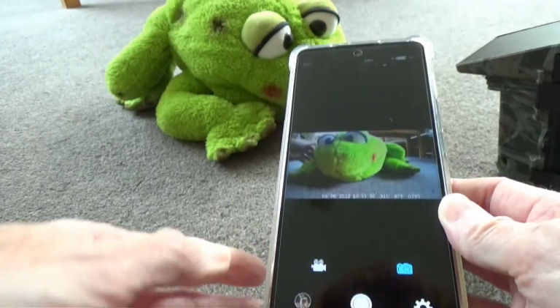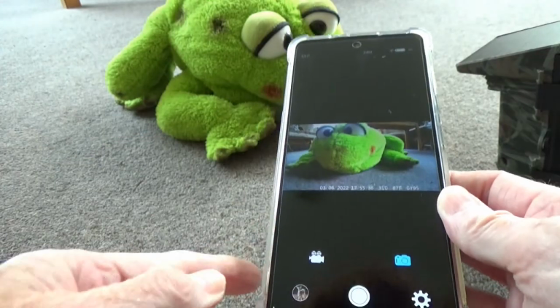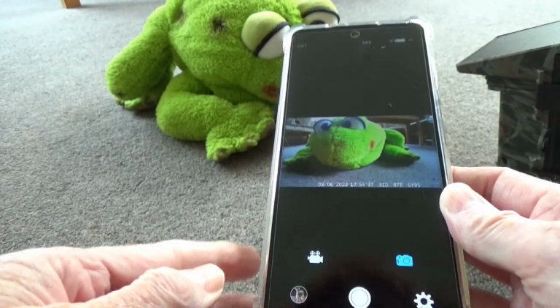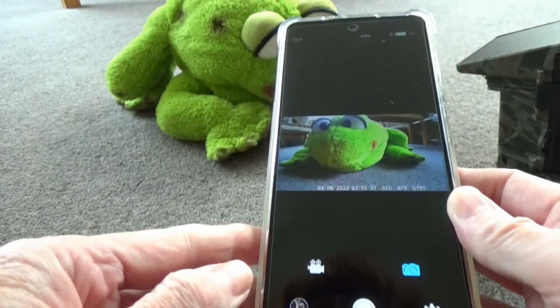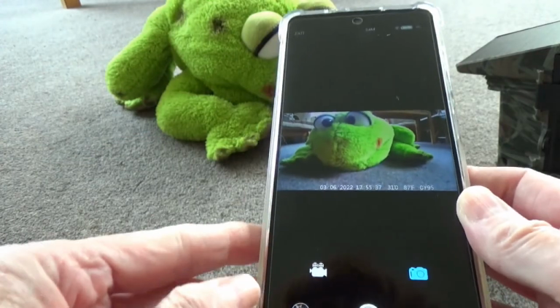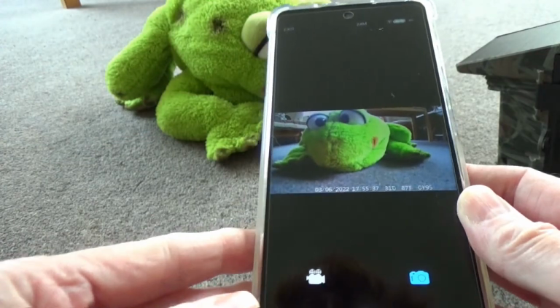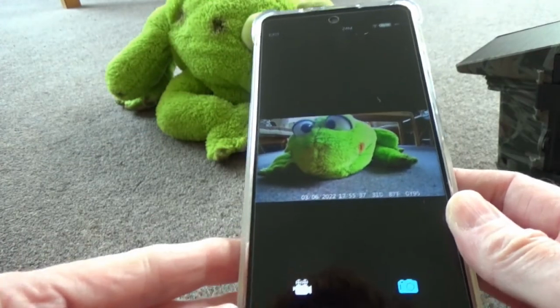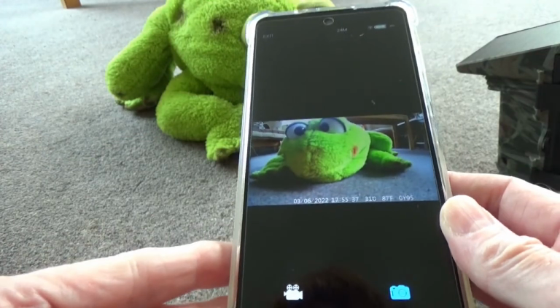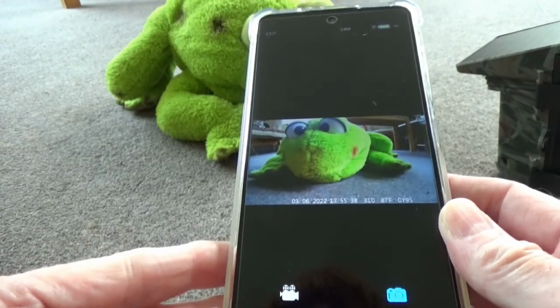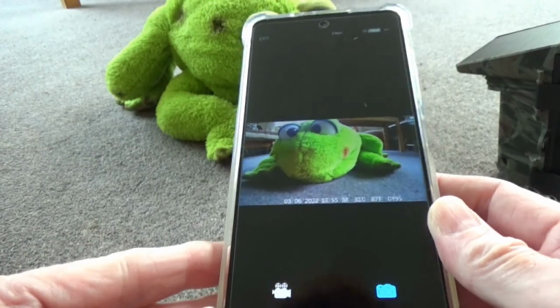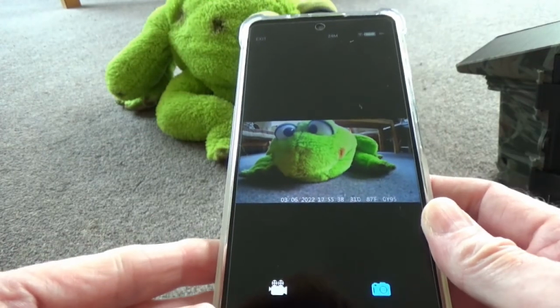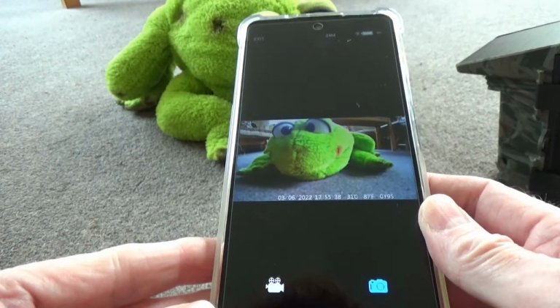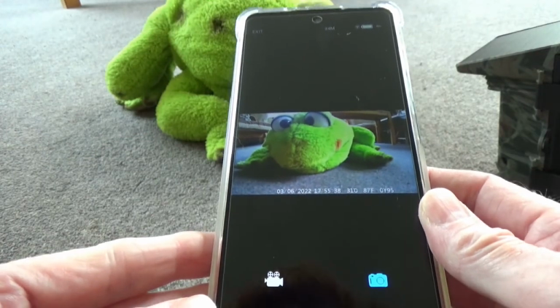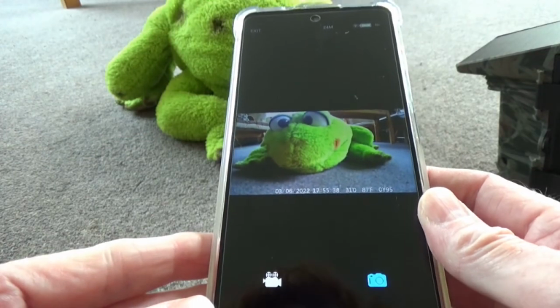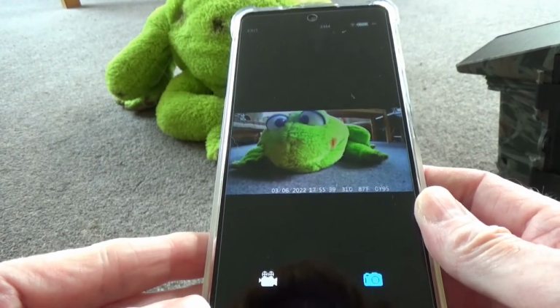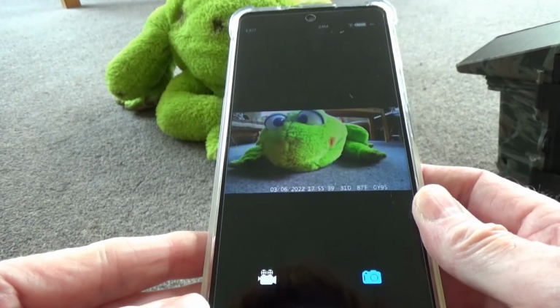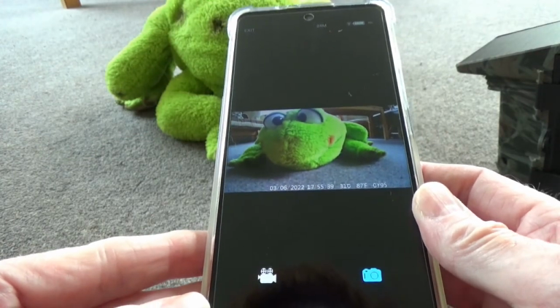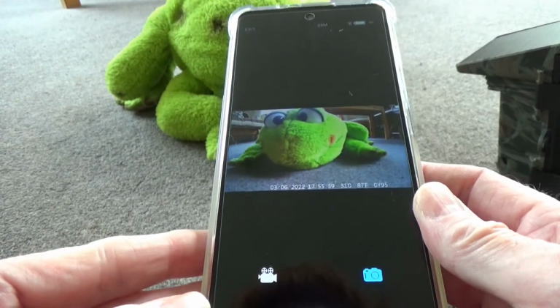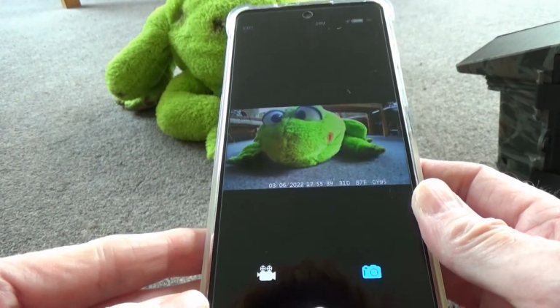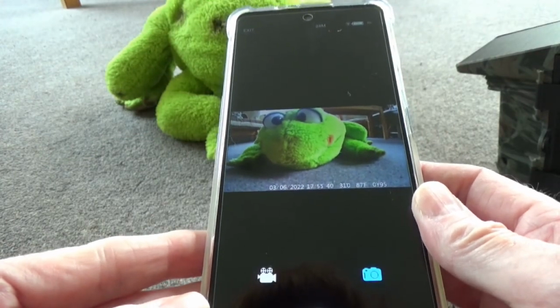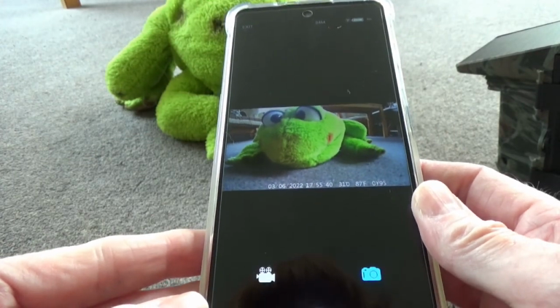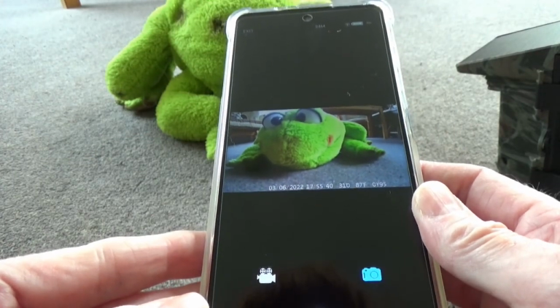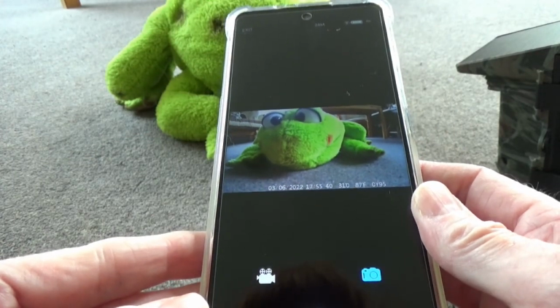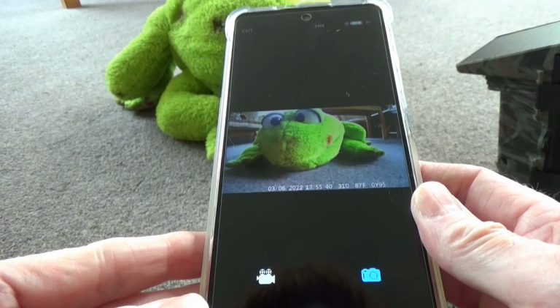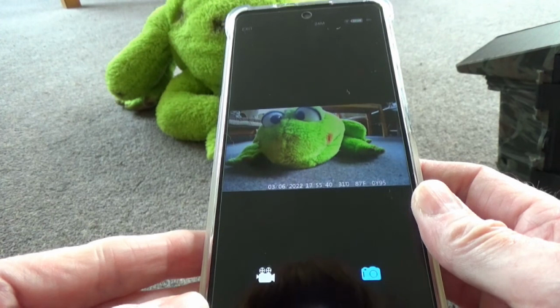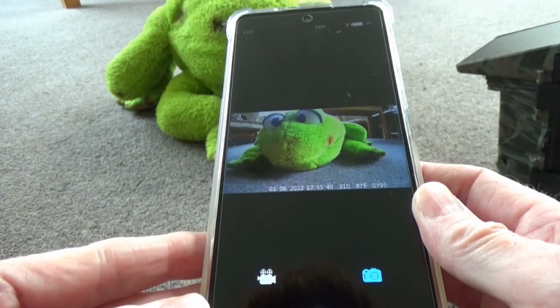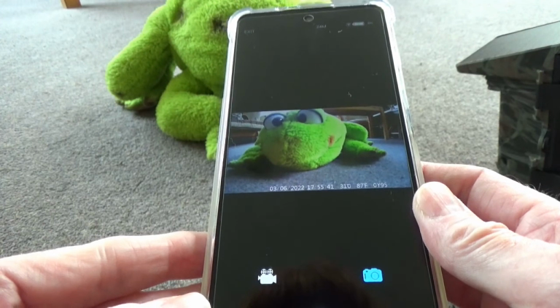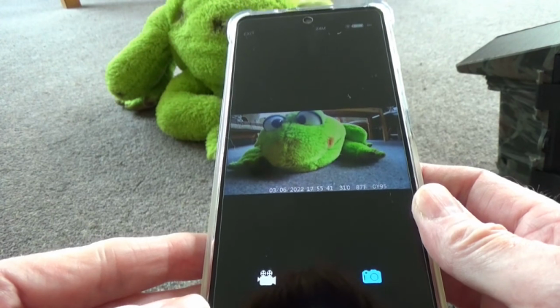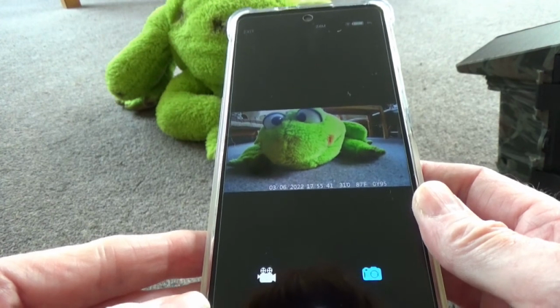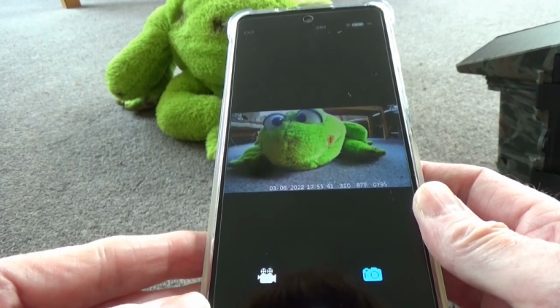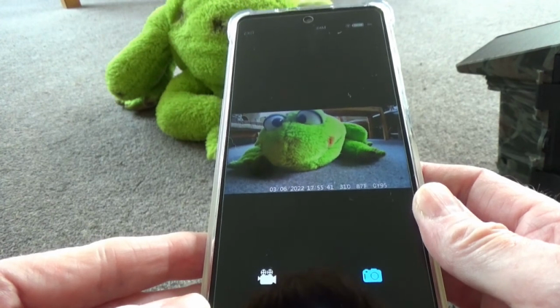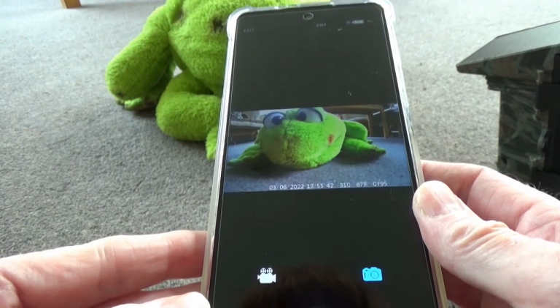So I'll set up the camera now, put it to real use, and give it a proper test.